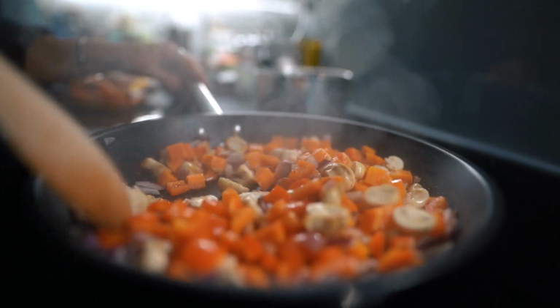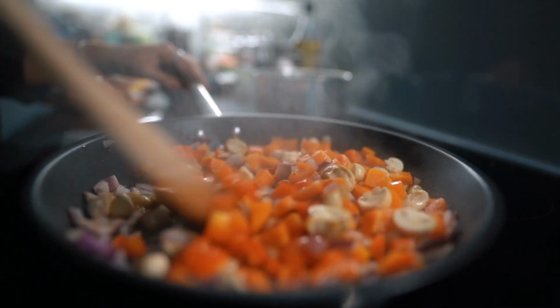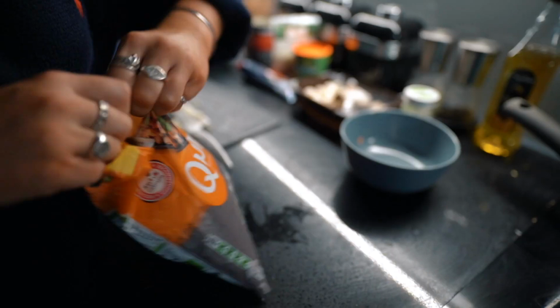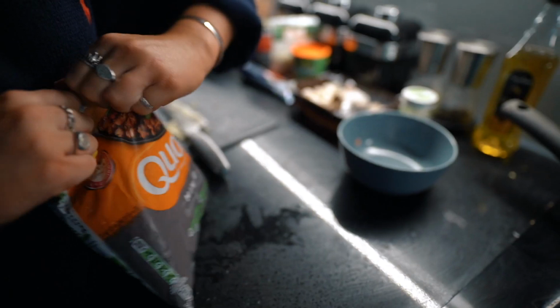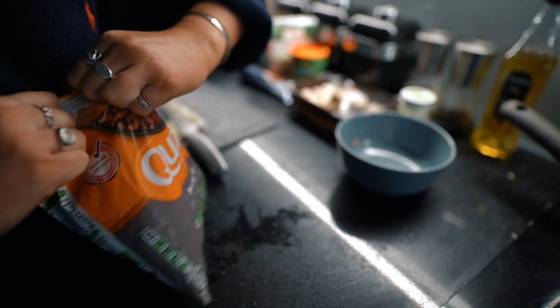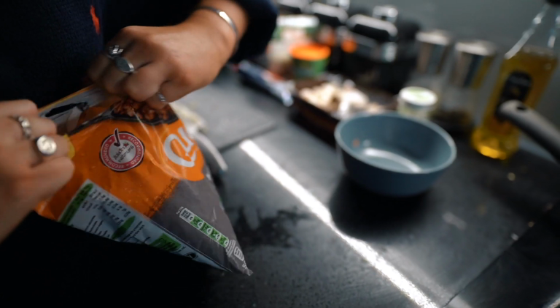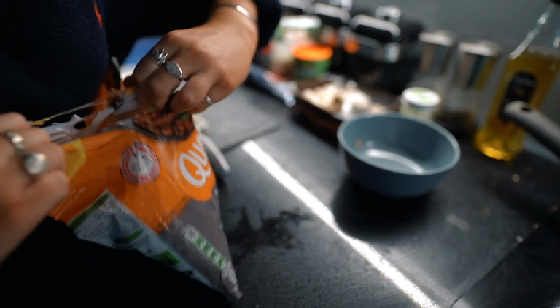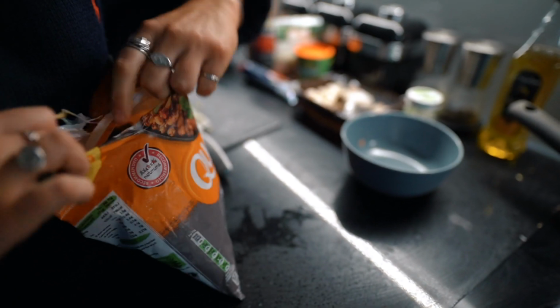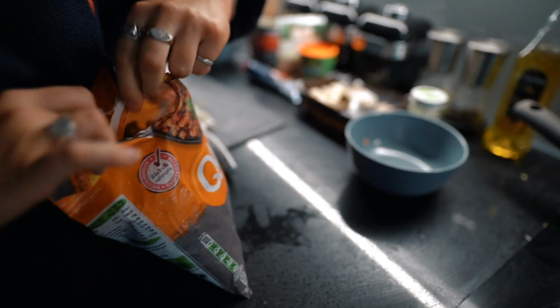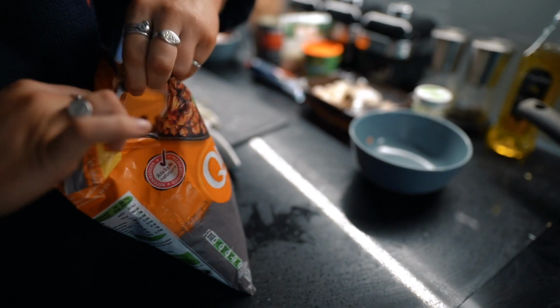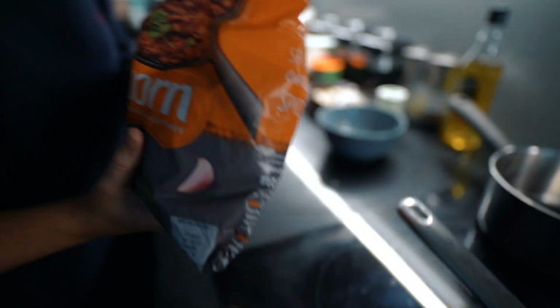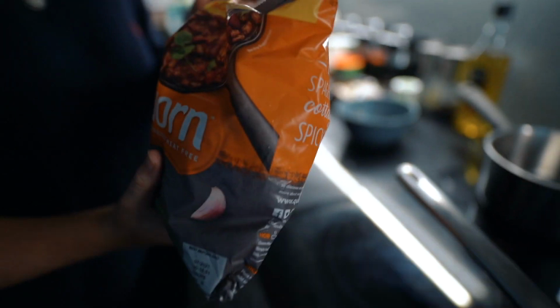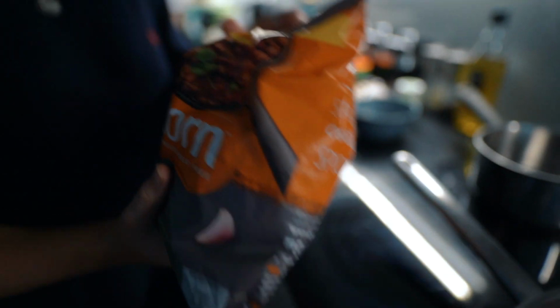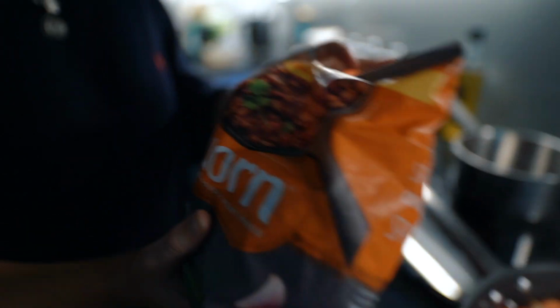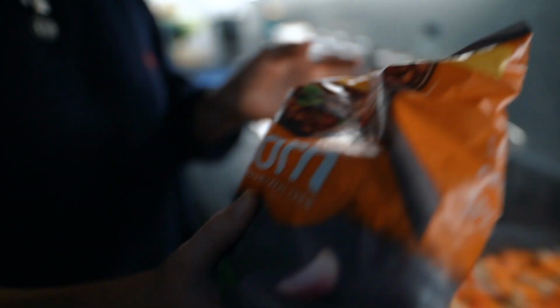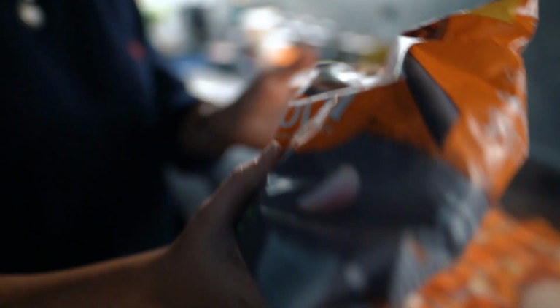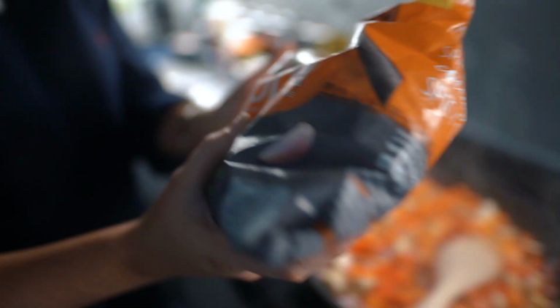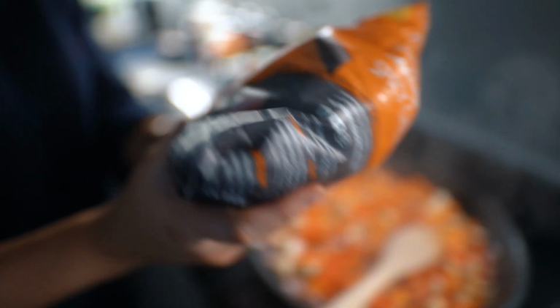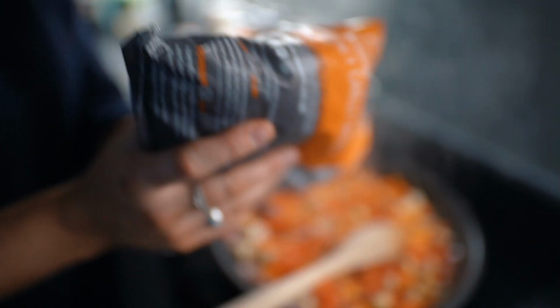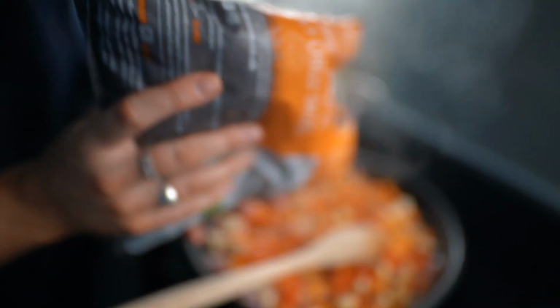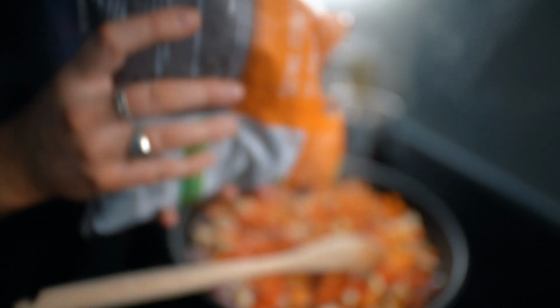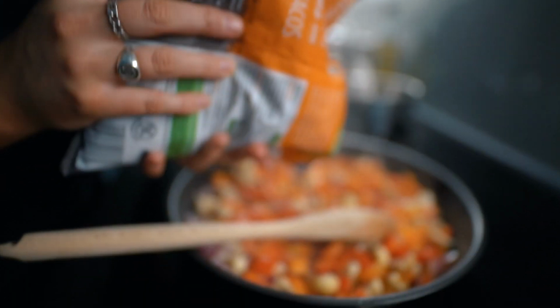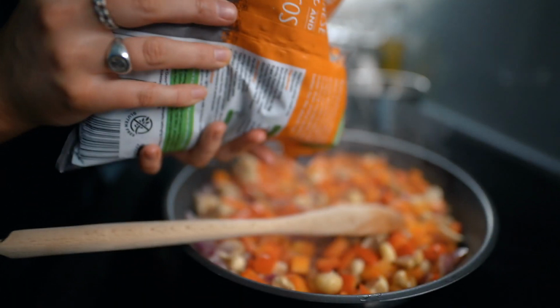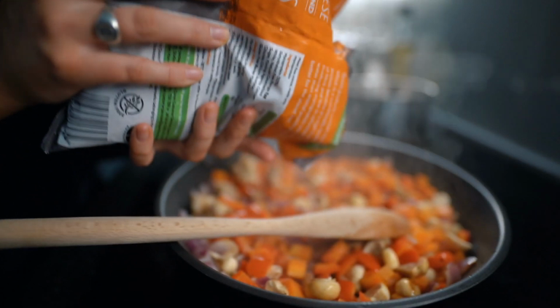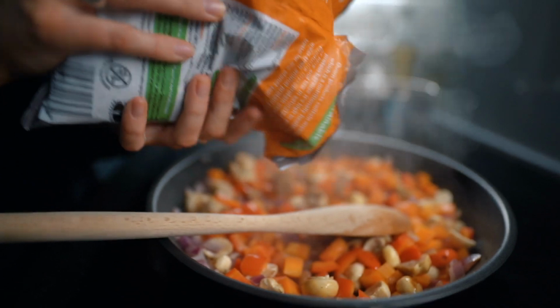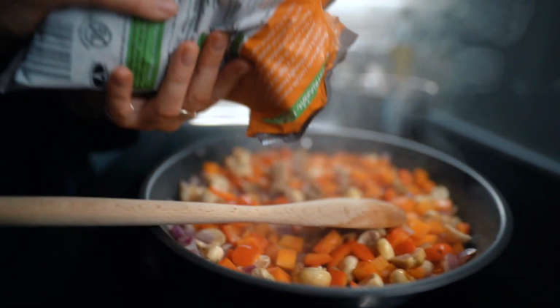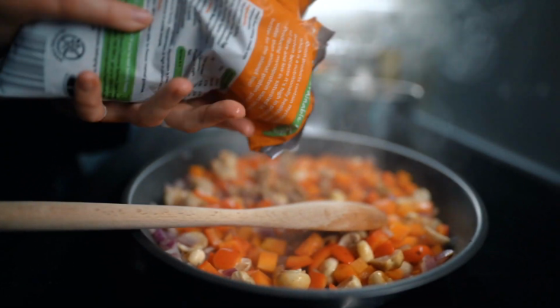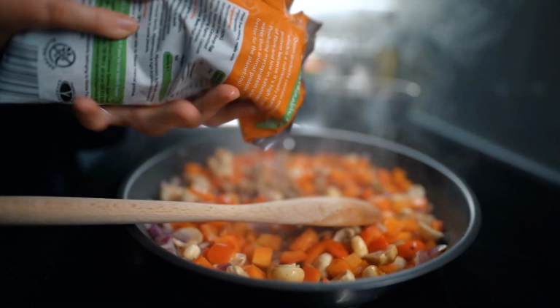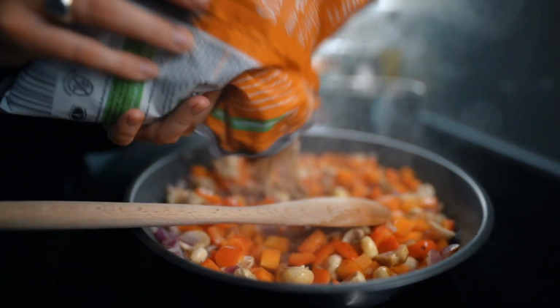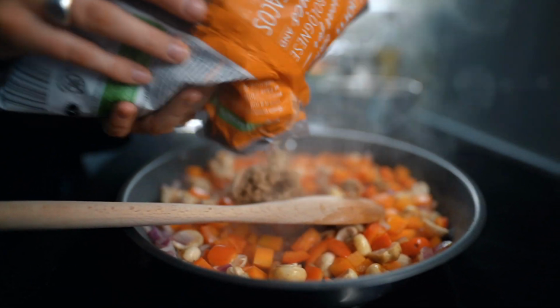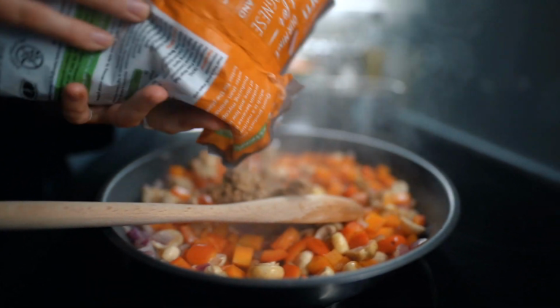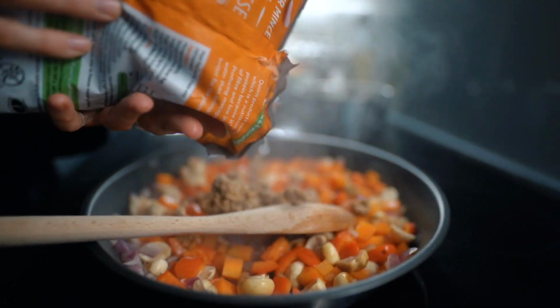Then going in with the corn mince and just giving that a stir, leaving it to cook with the vegetables.